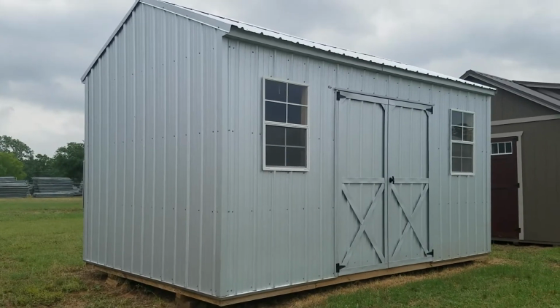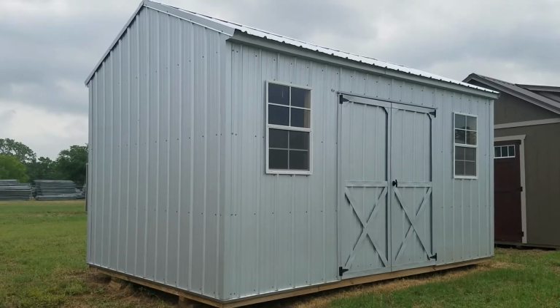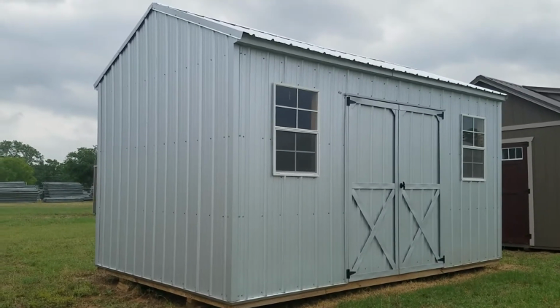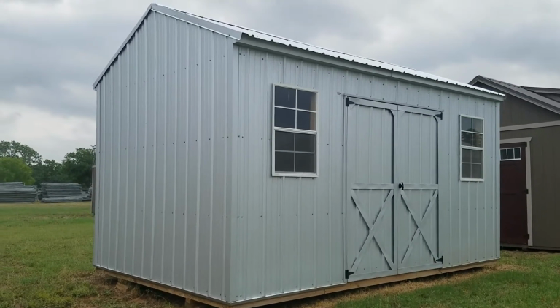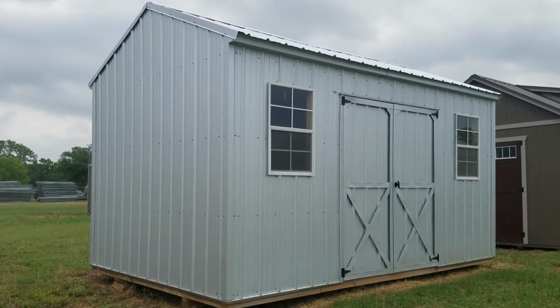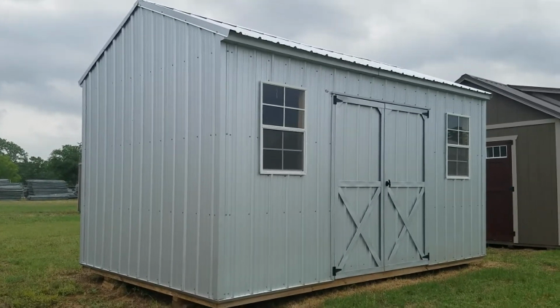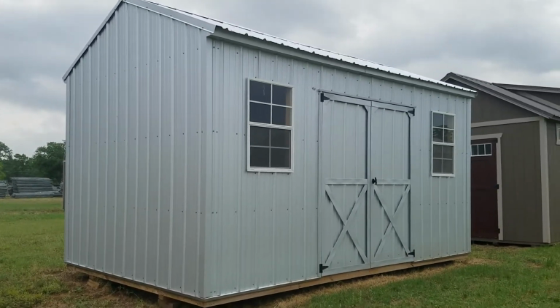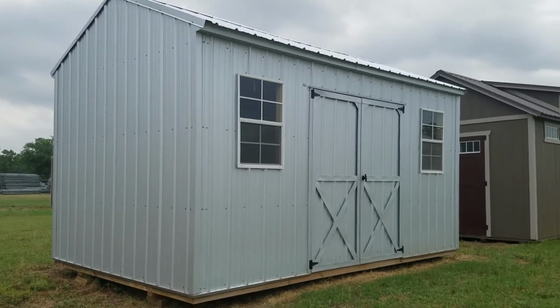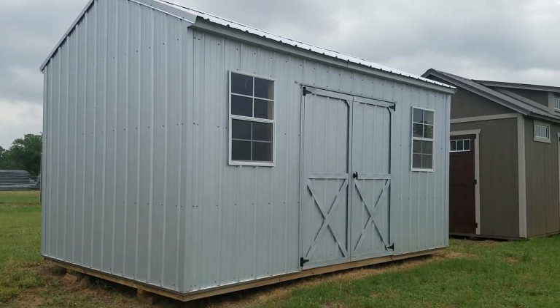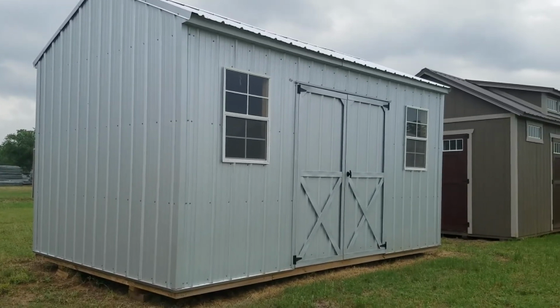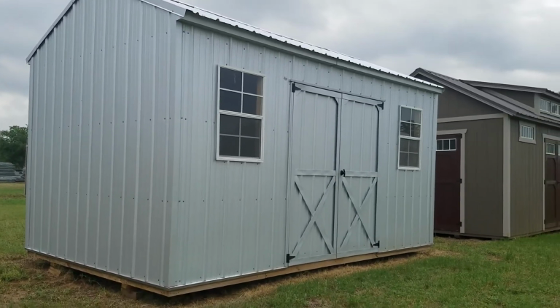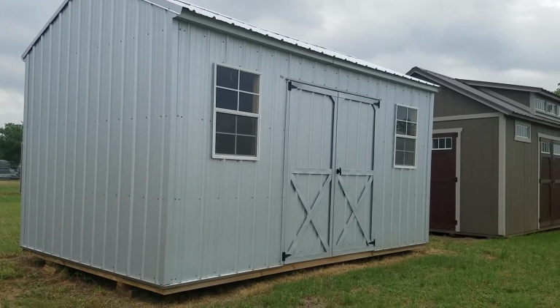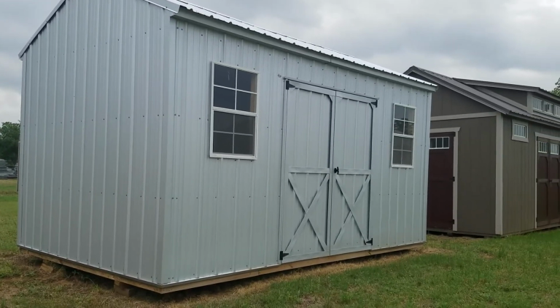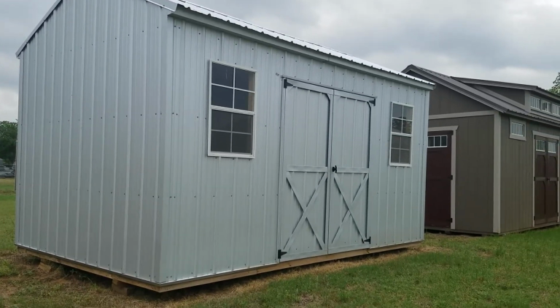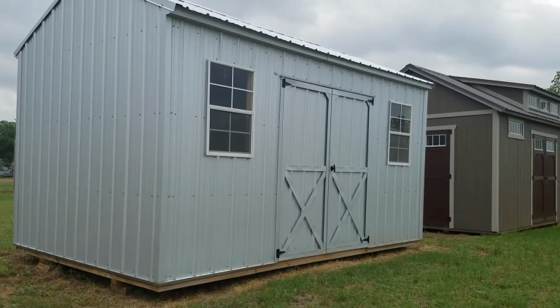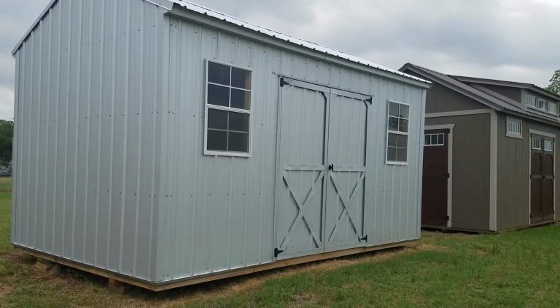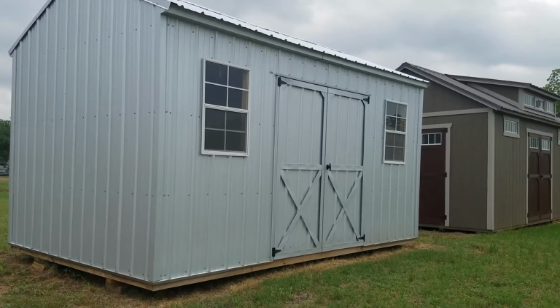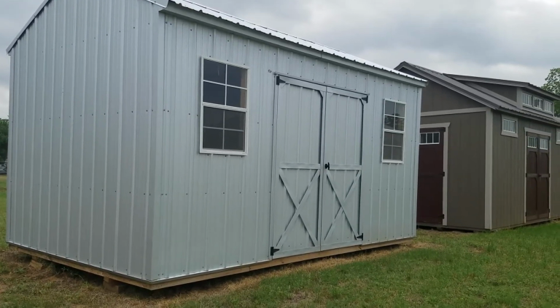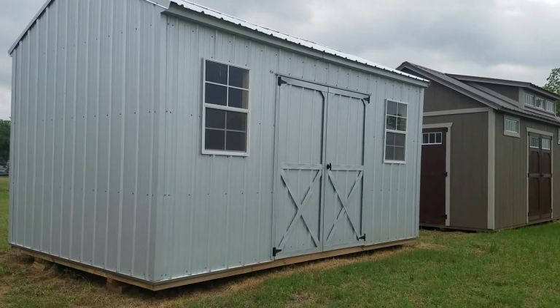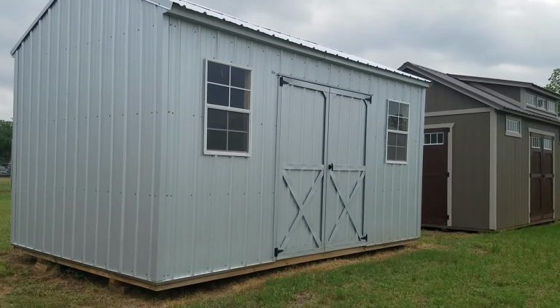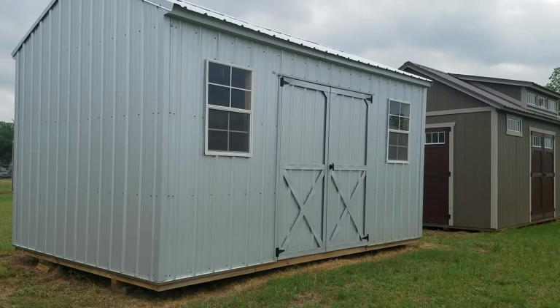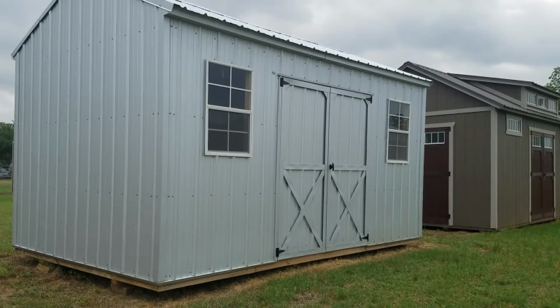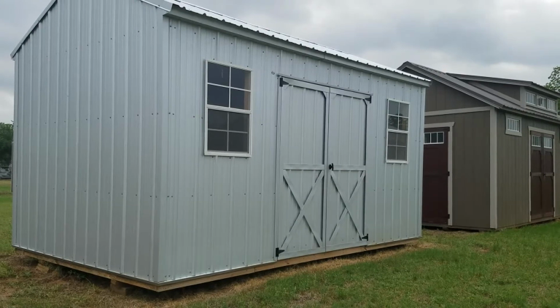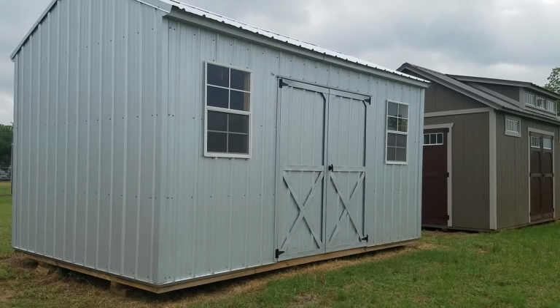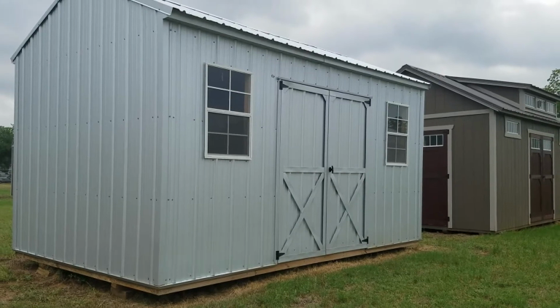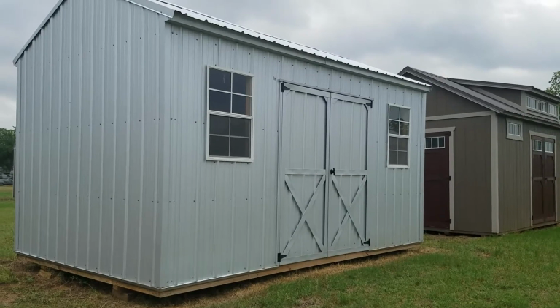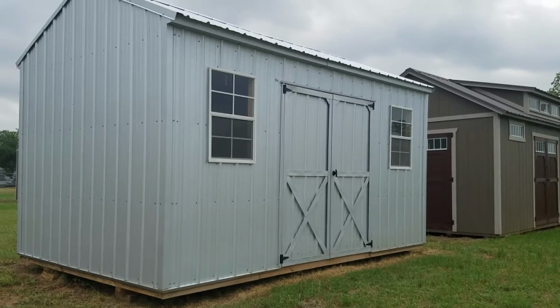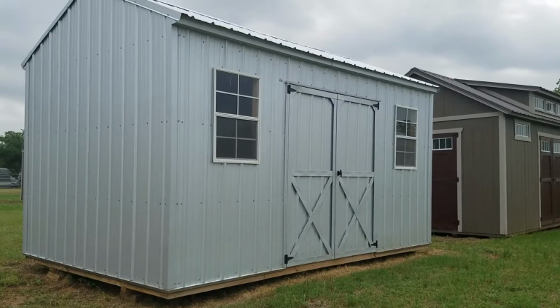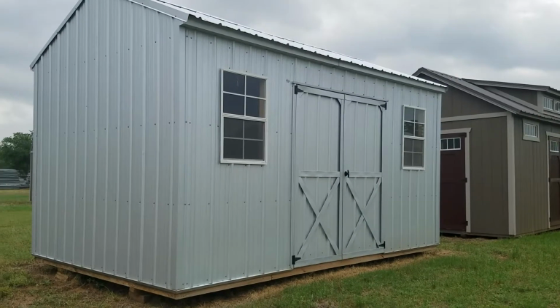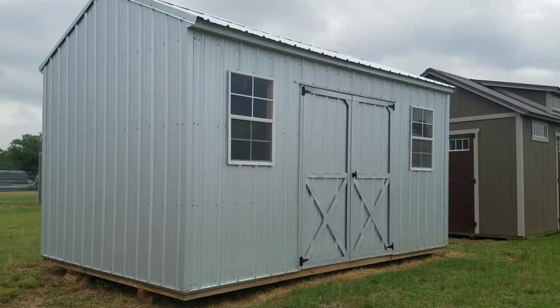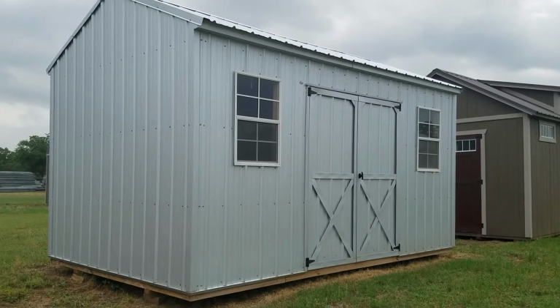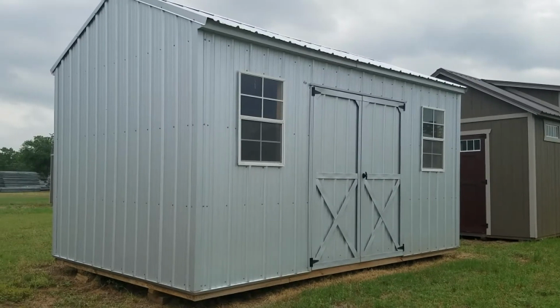Hey, this is Callie Valentine with Damascus Portable Buildings. I am an authorized Dirksen dealer here in Floresville, Texas.